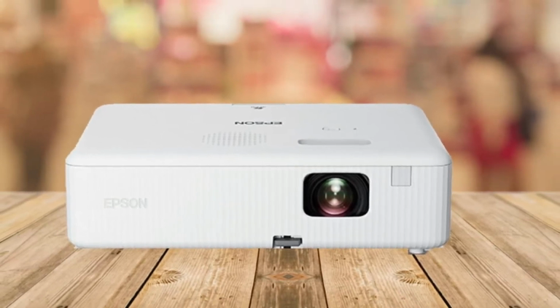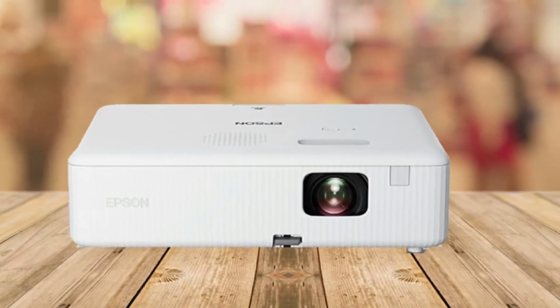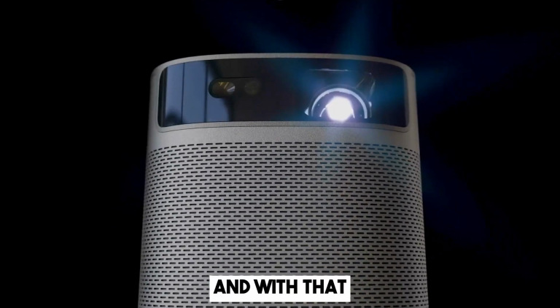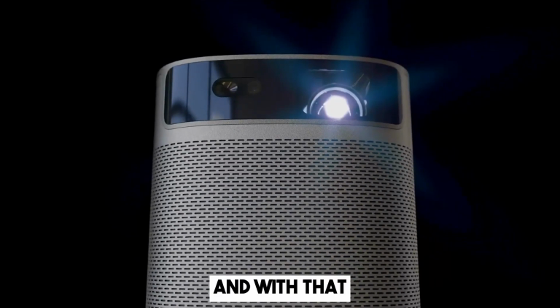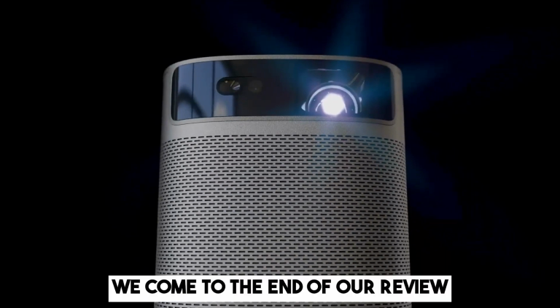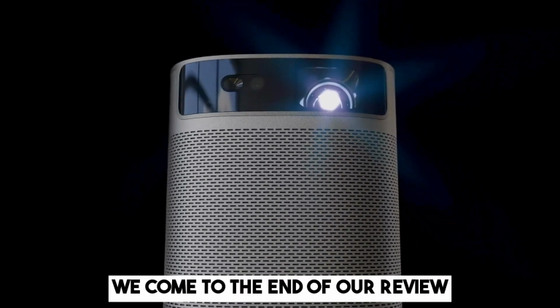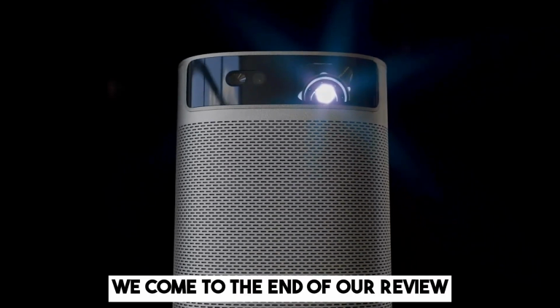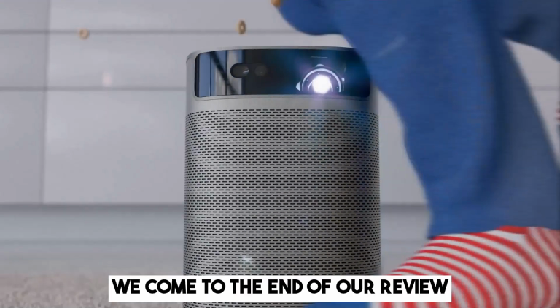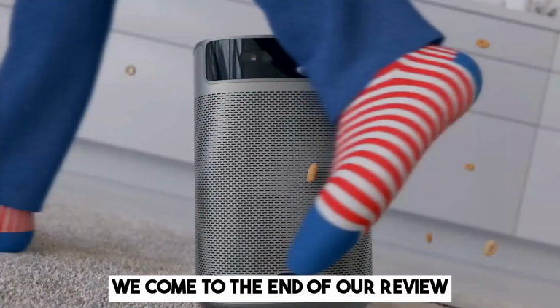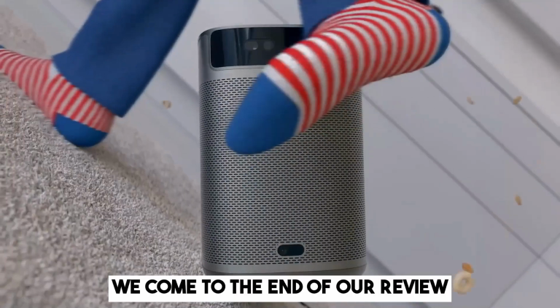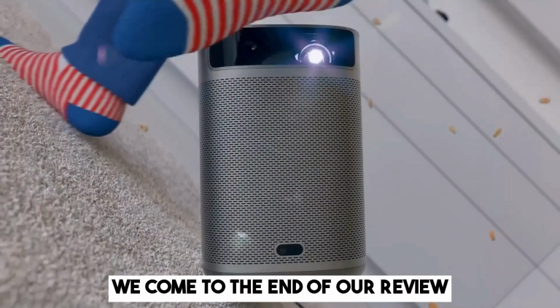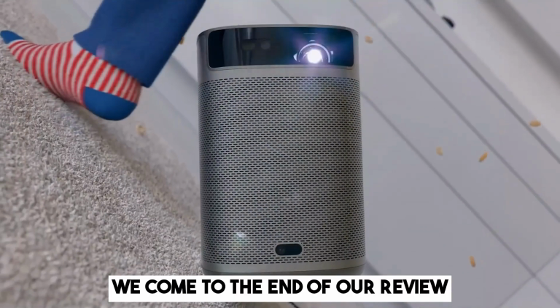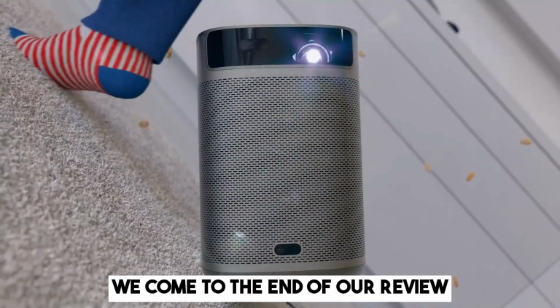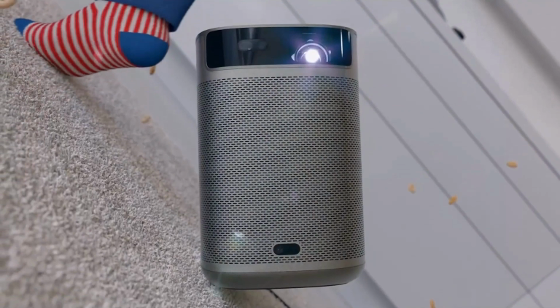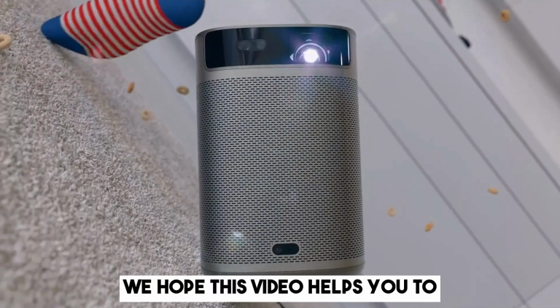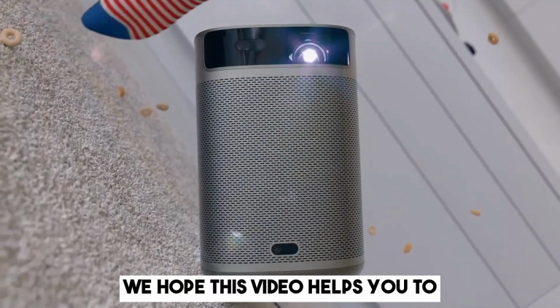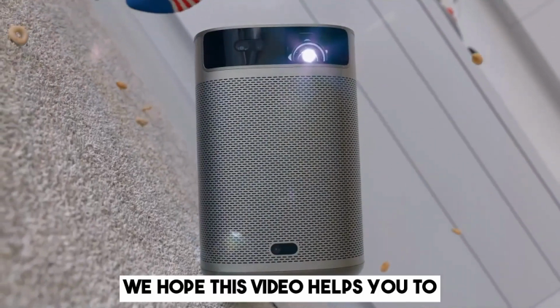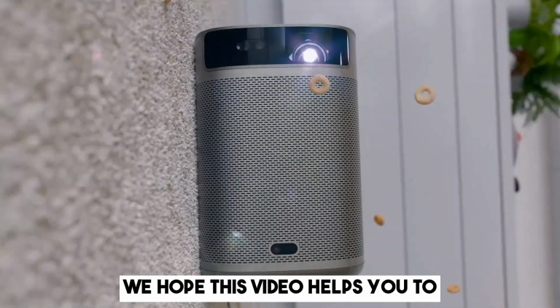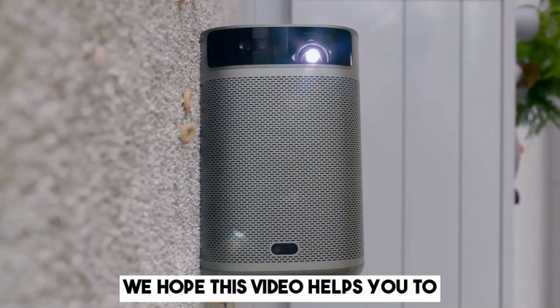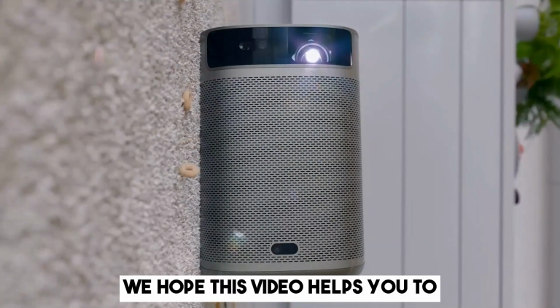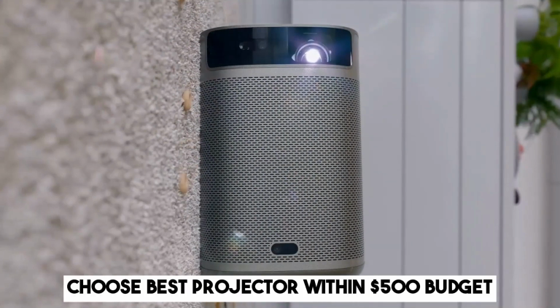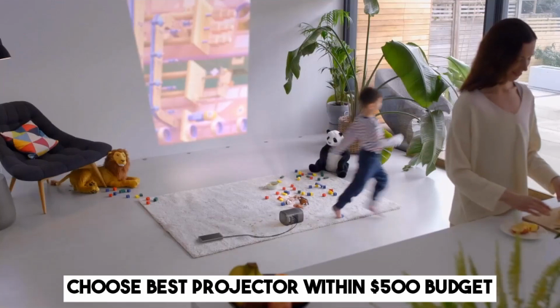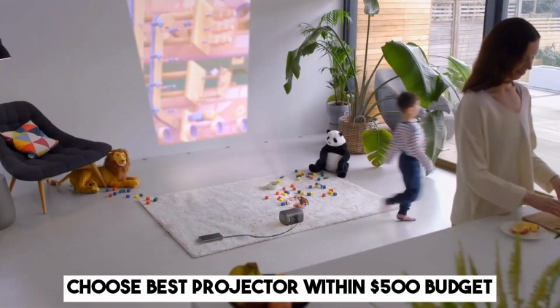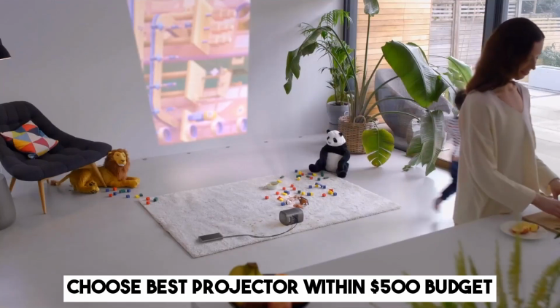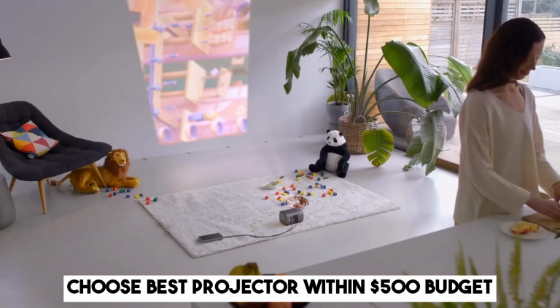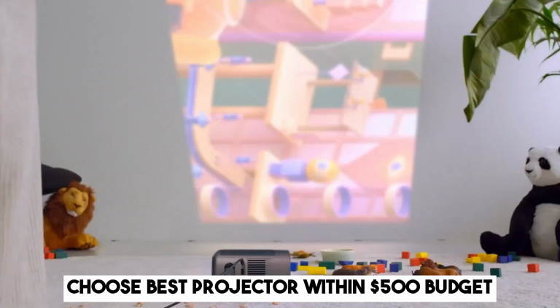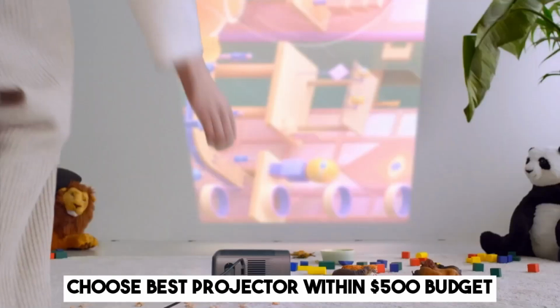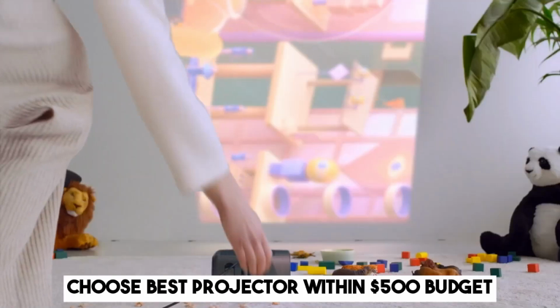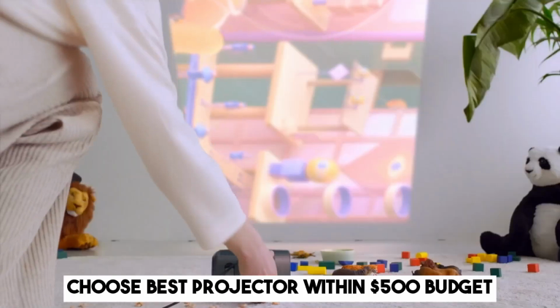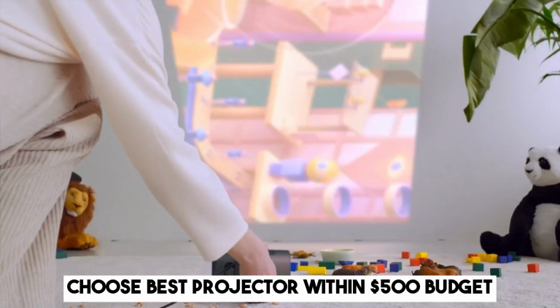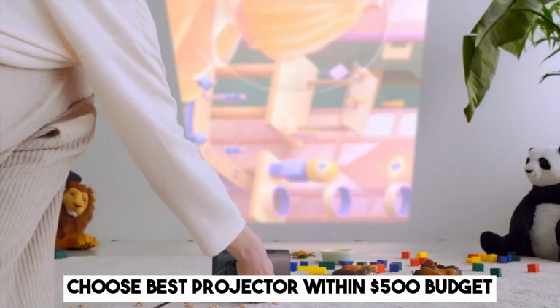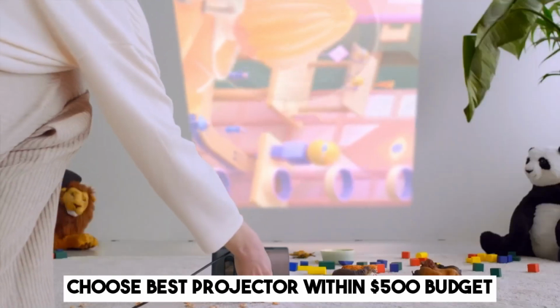And with that, we come to the end of our review. We hope this video helps you choose the best projector within a $500 budget.